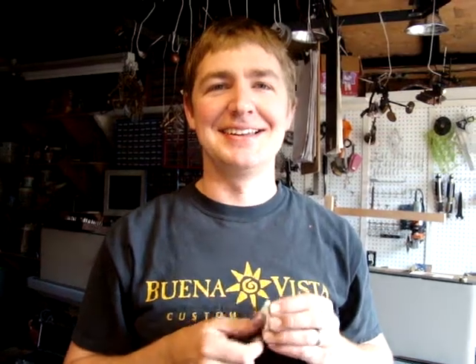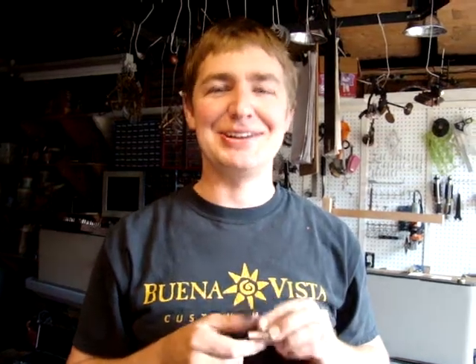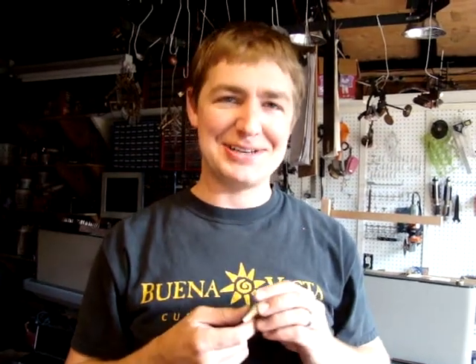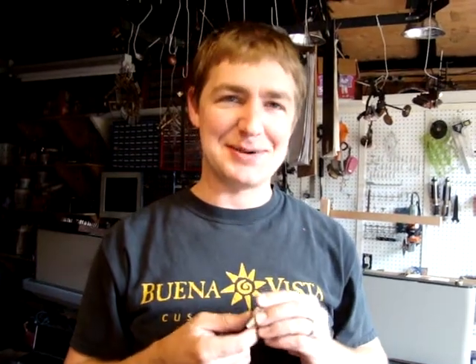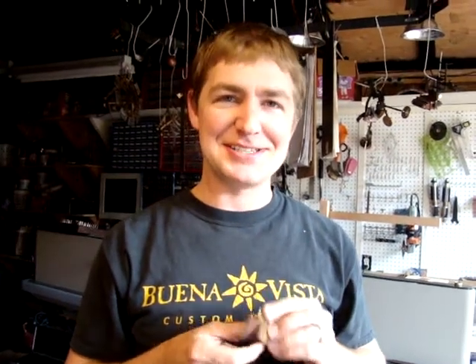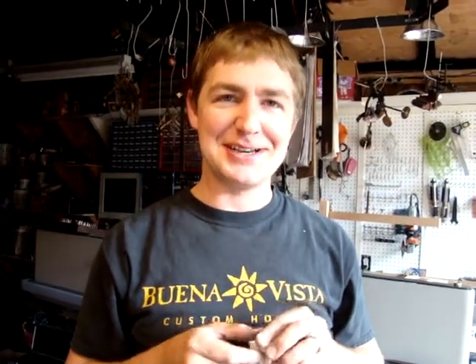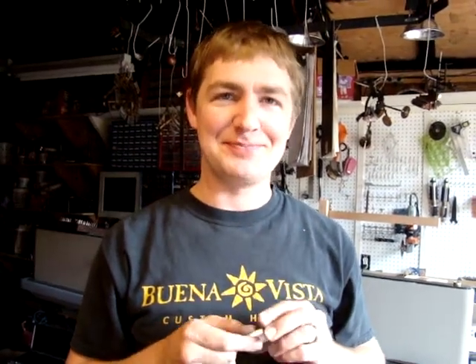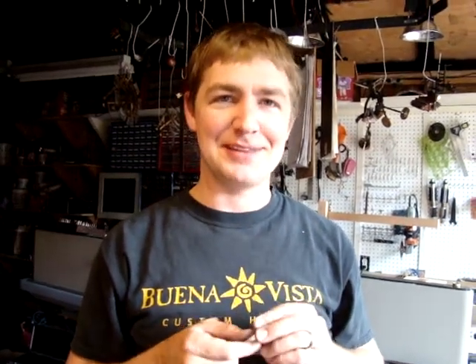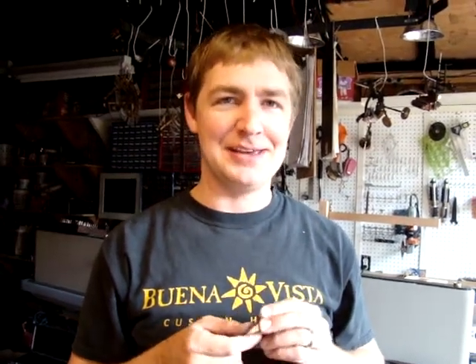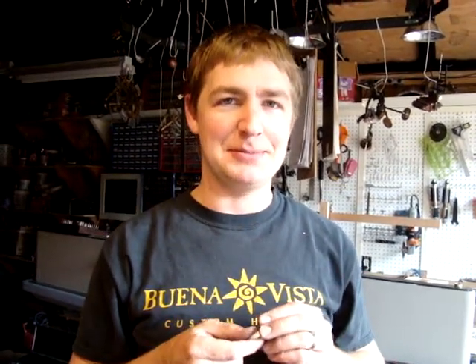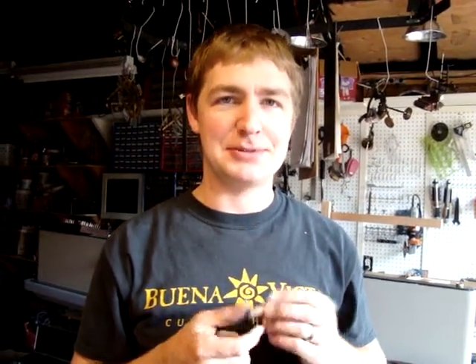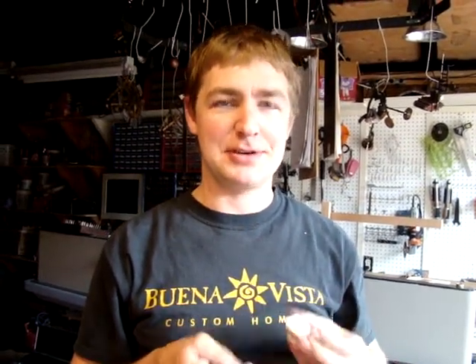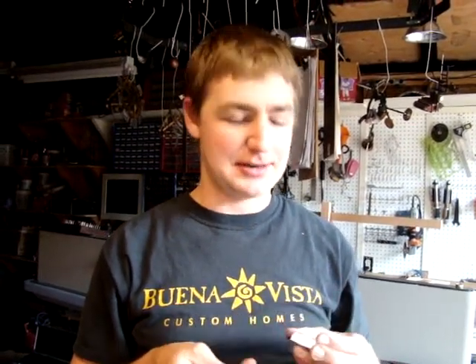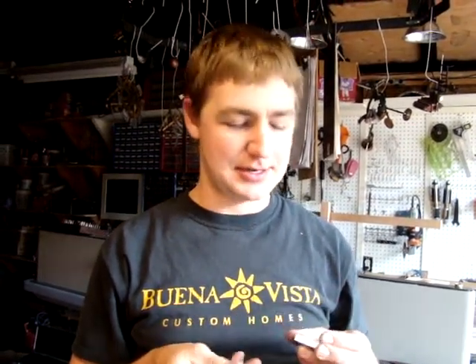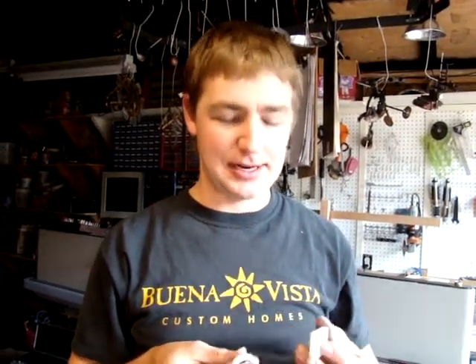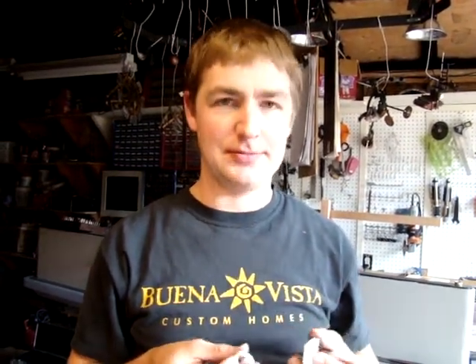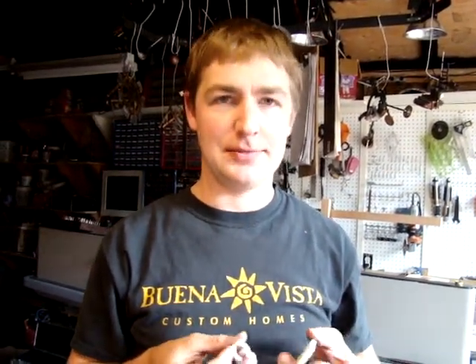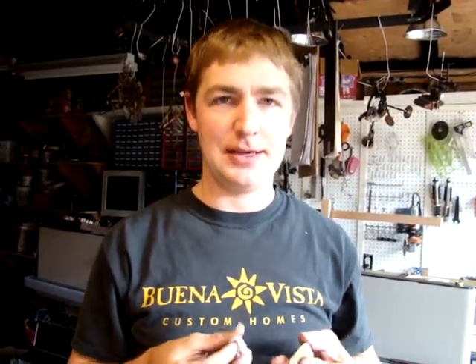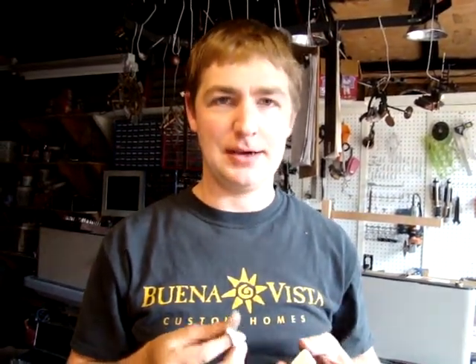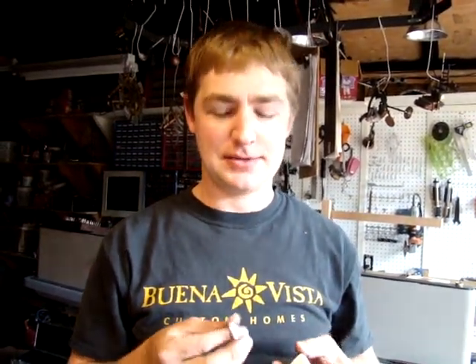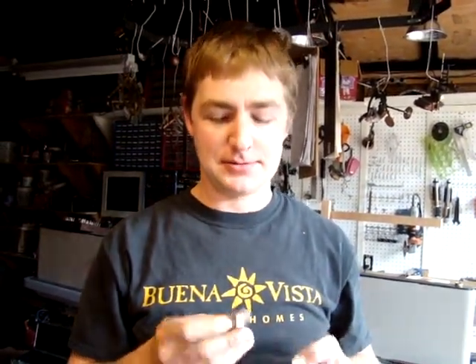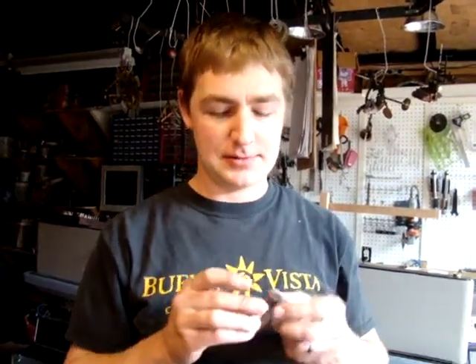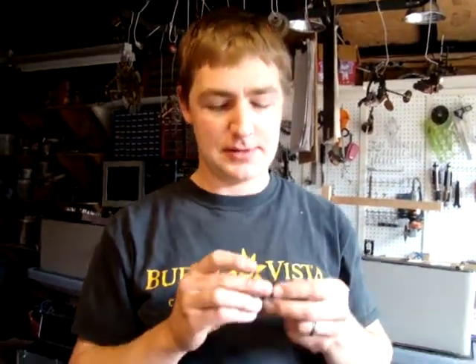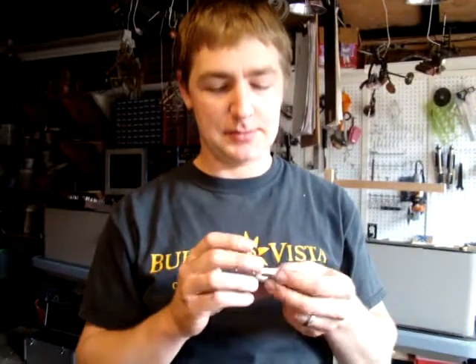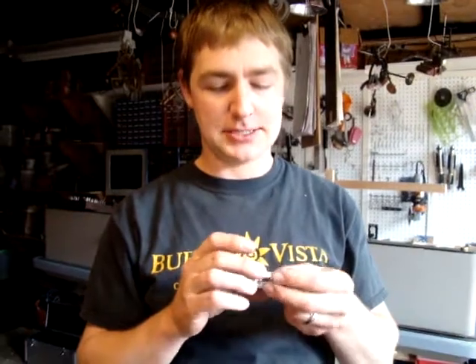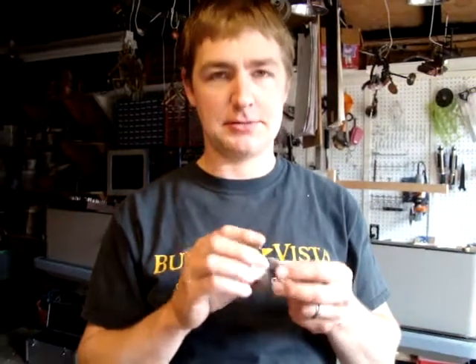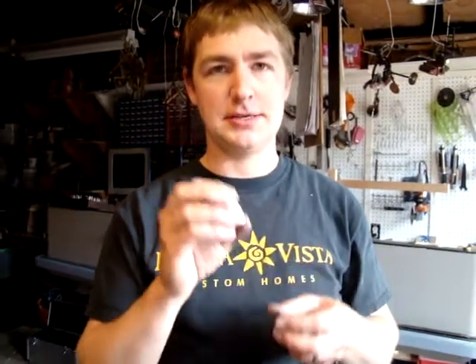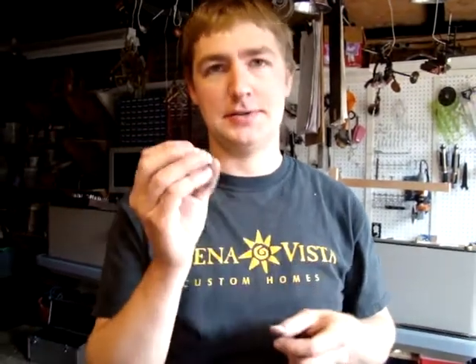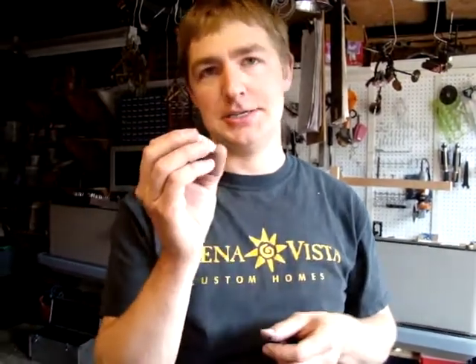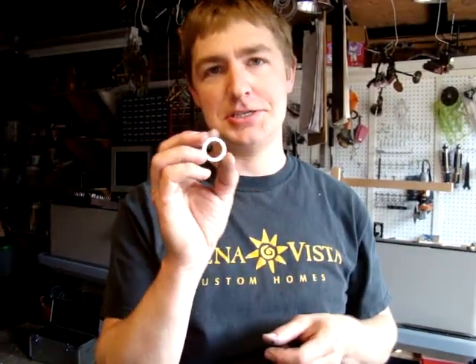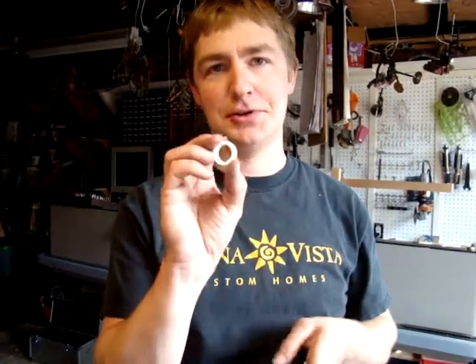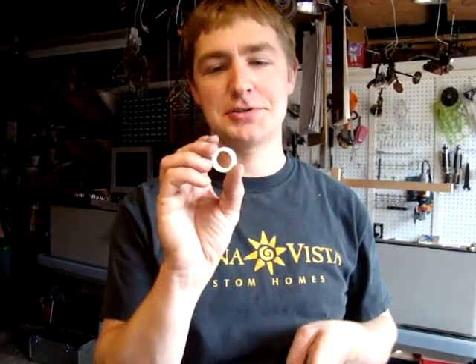Hello again, it's me, Isaiah, and I'm demonstrating how to cut out the plastic rings for the SDG rollers.